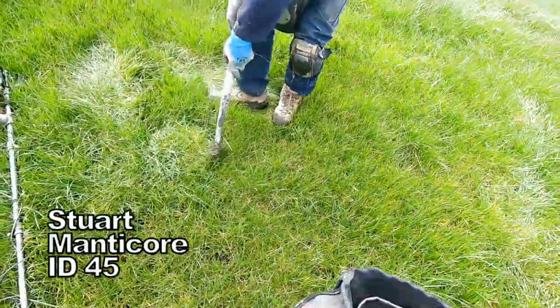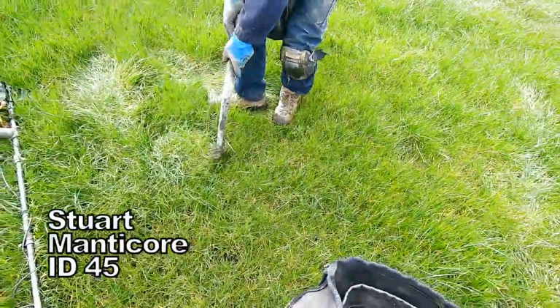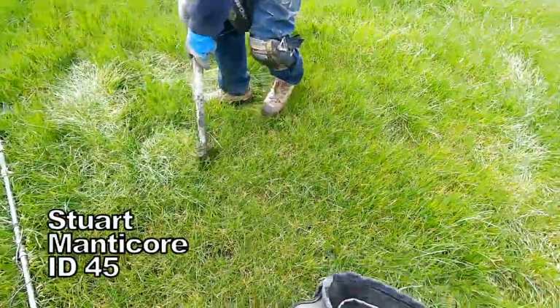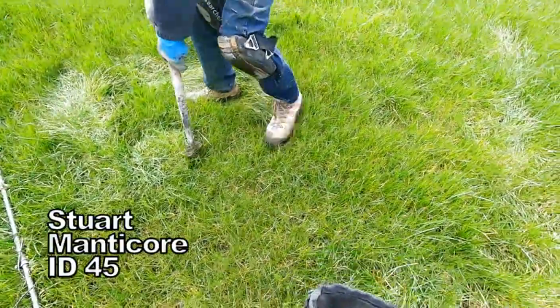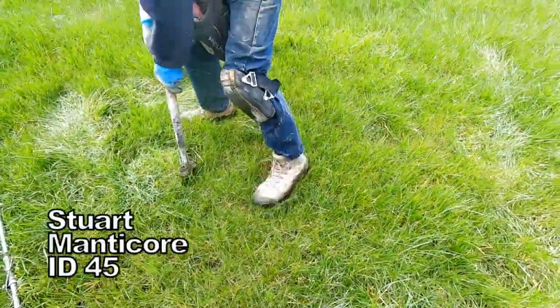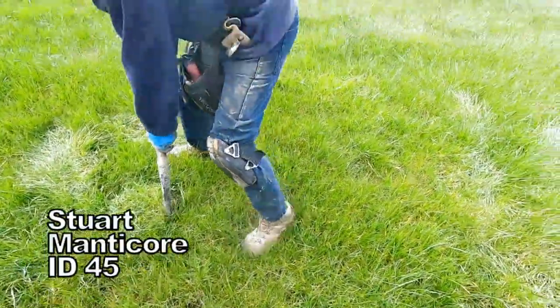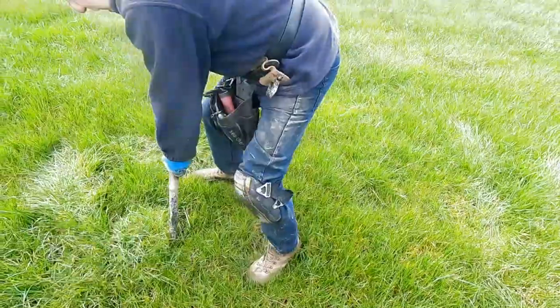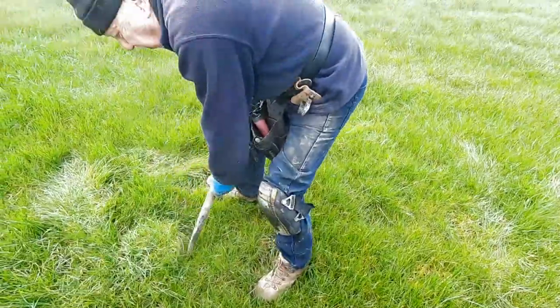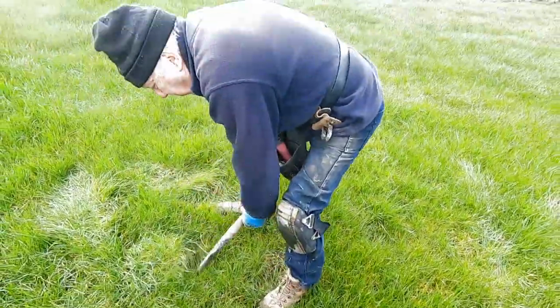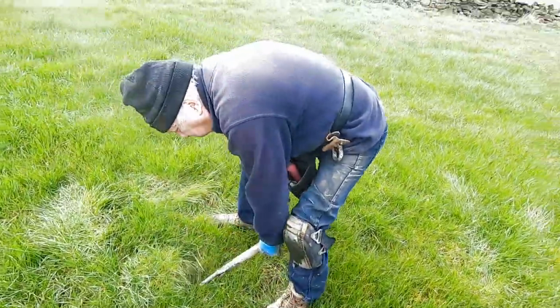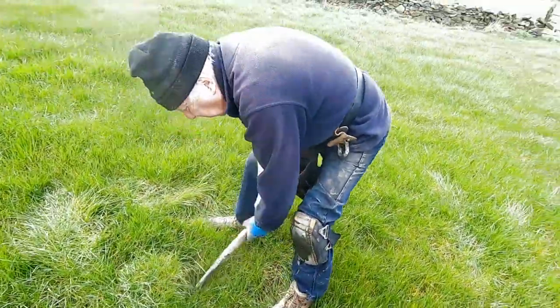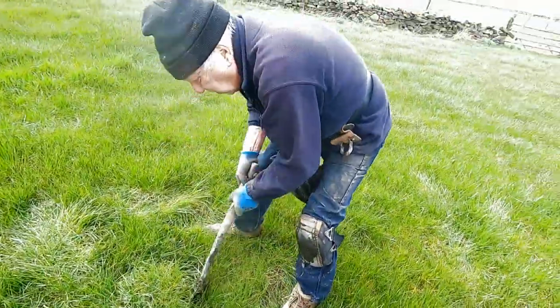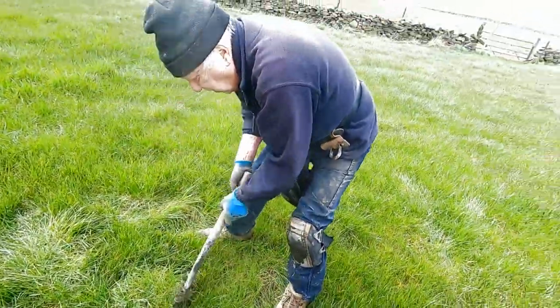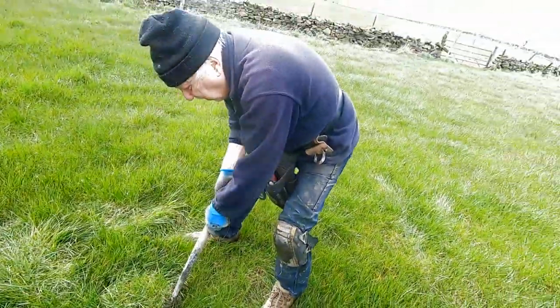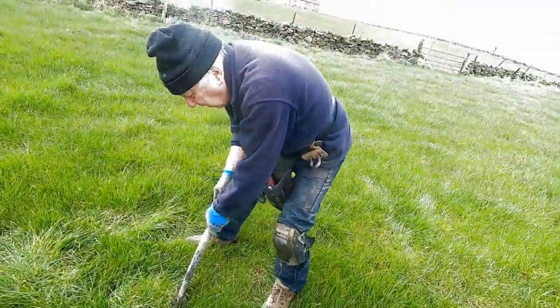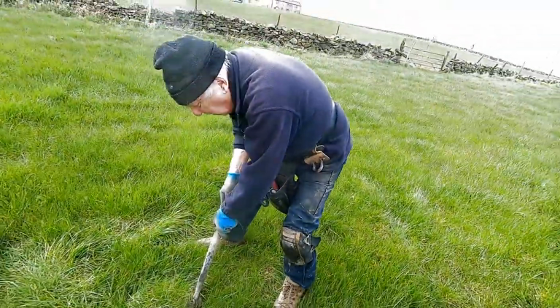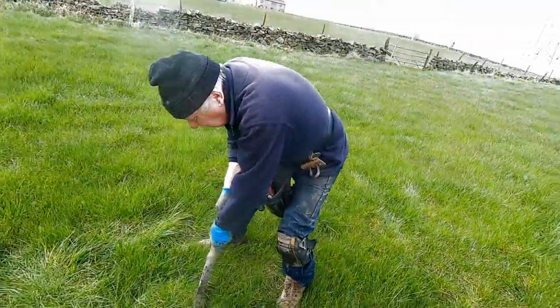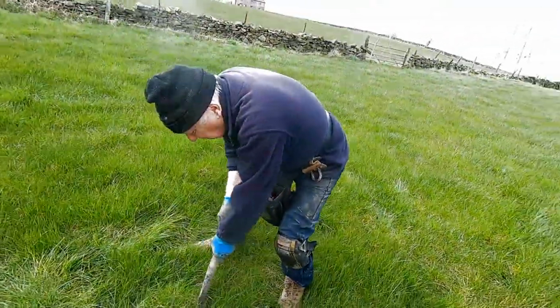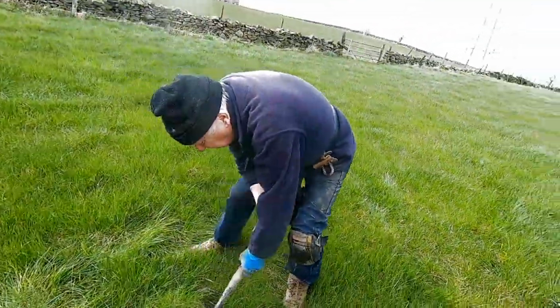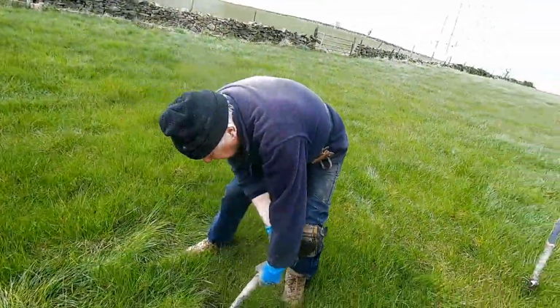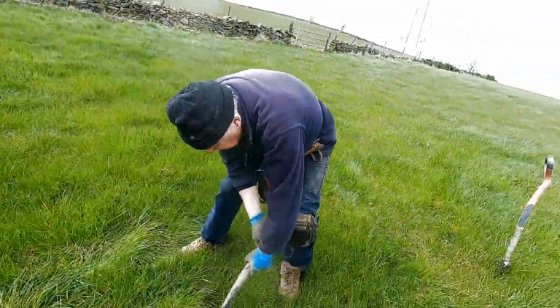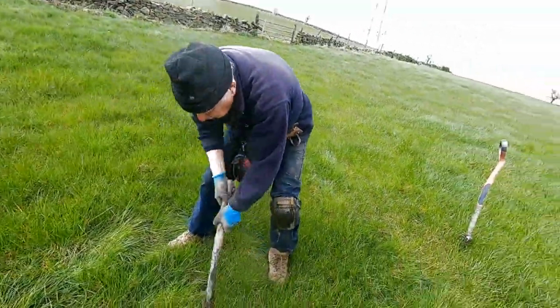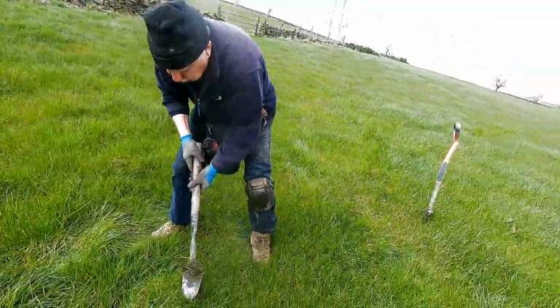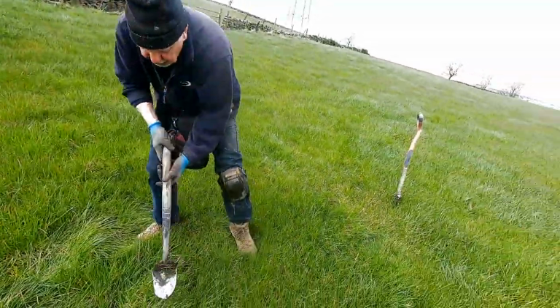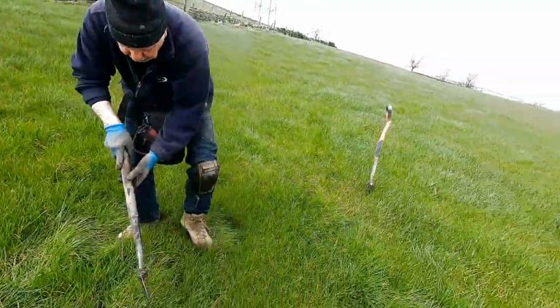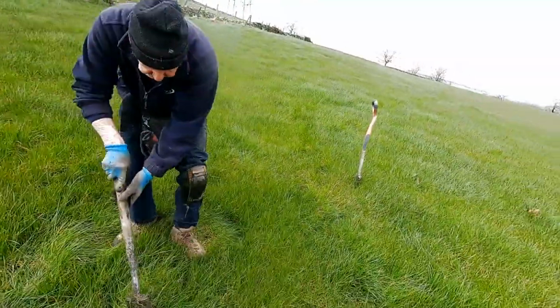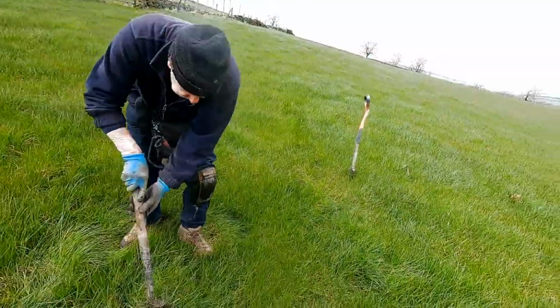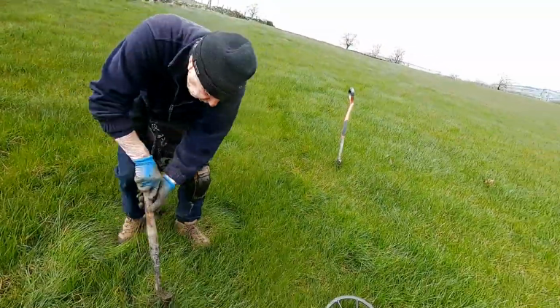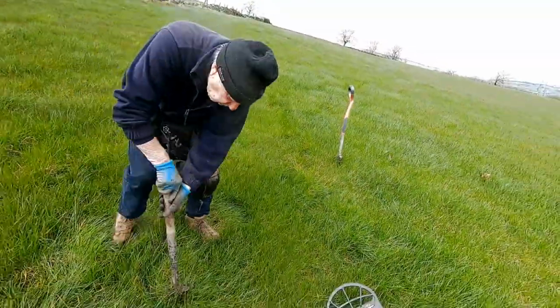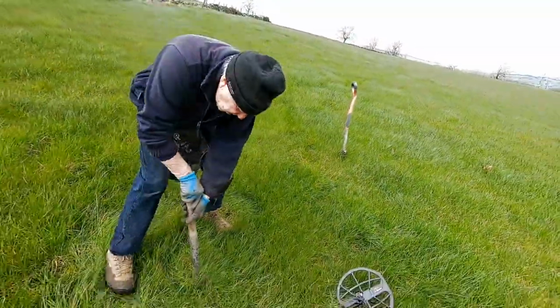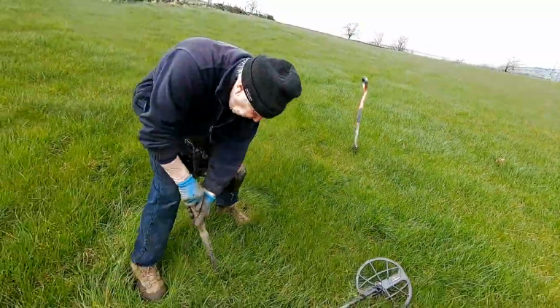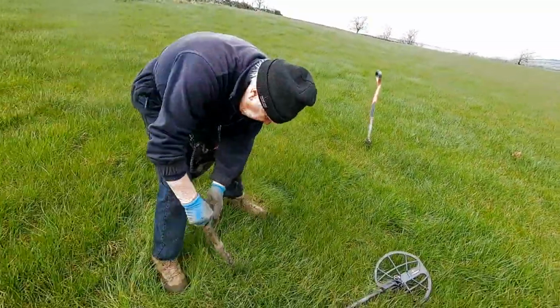What number have you got? 45 — both ways, 45 up and down, in and out. Cracking!